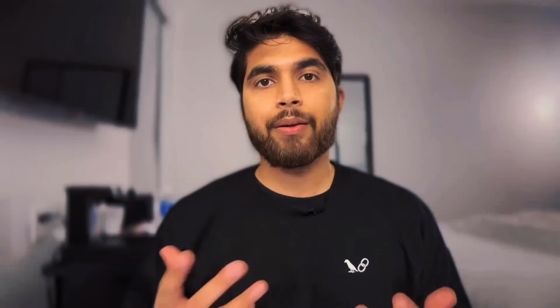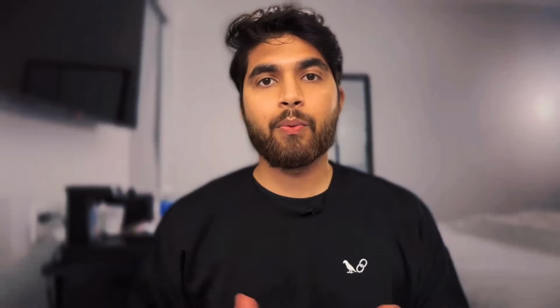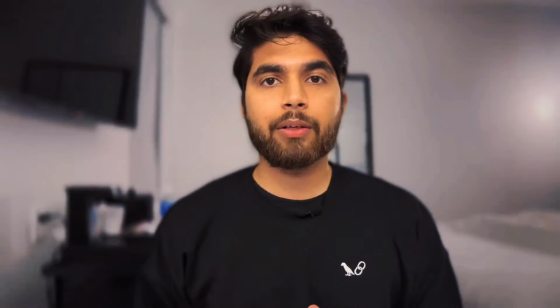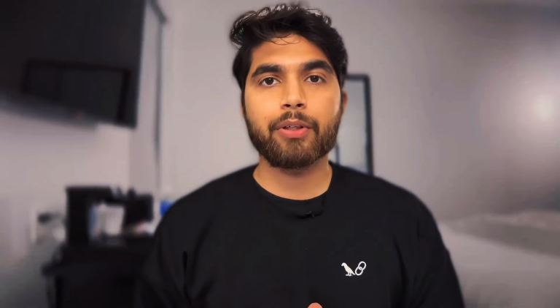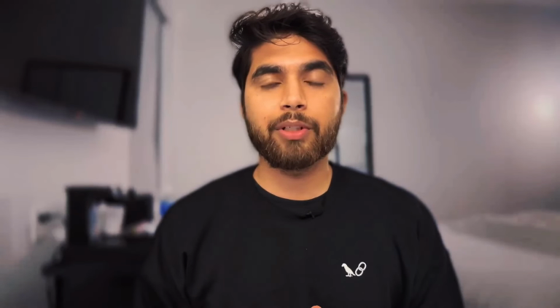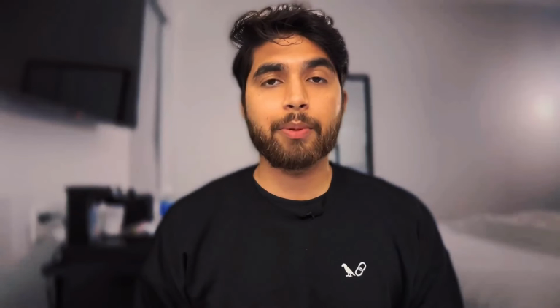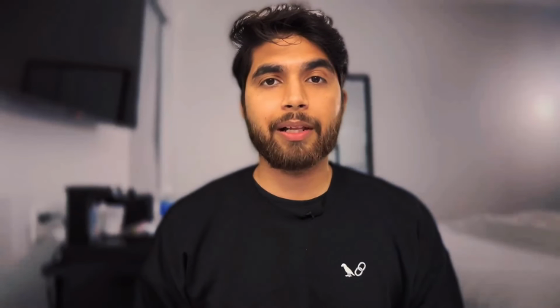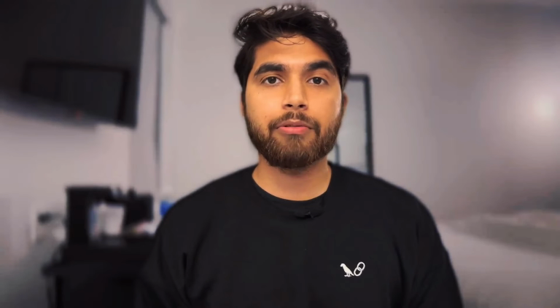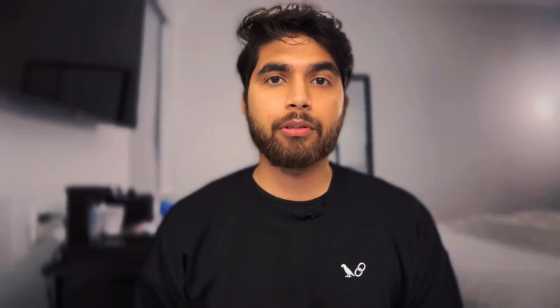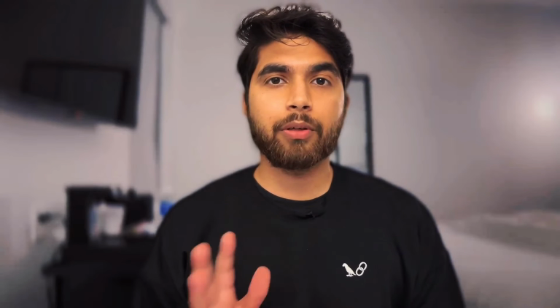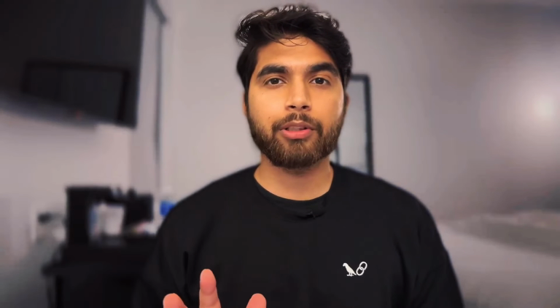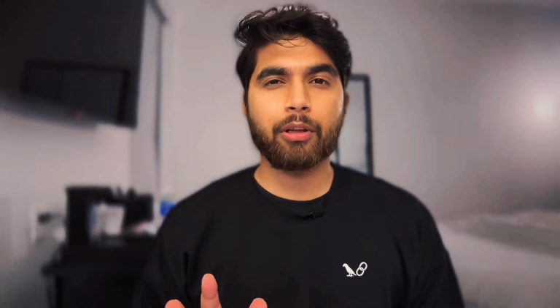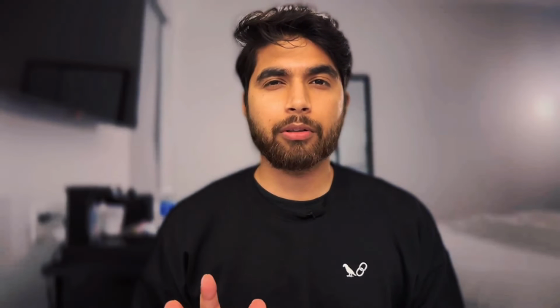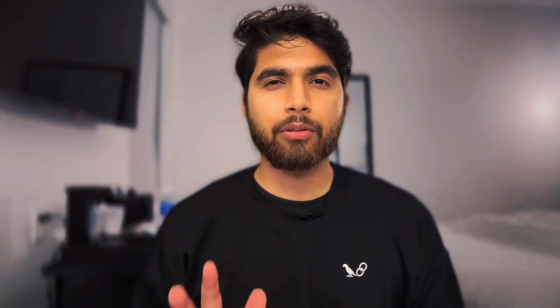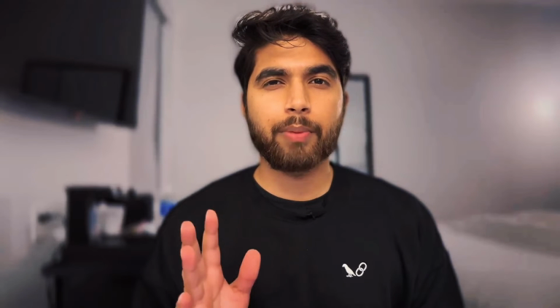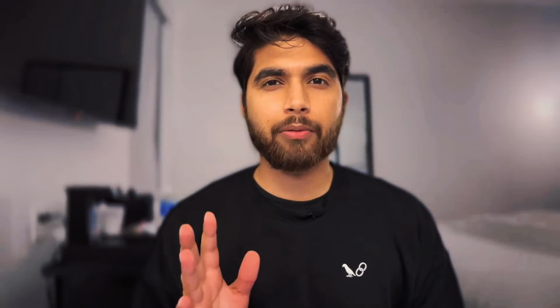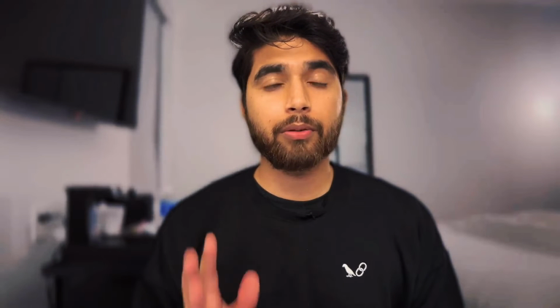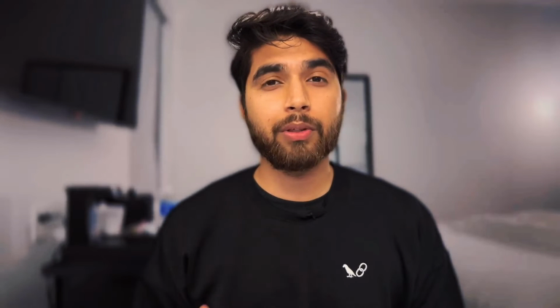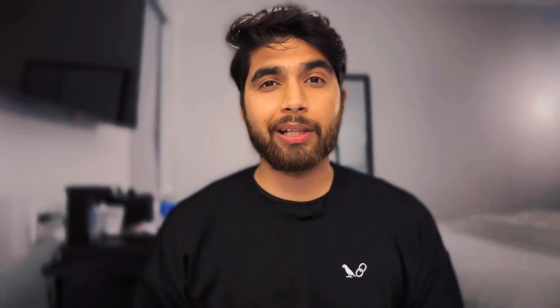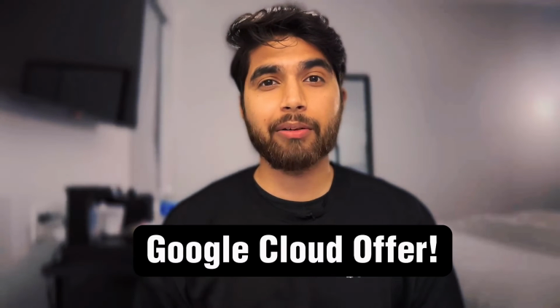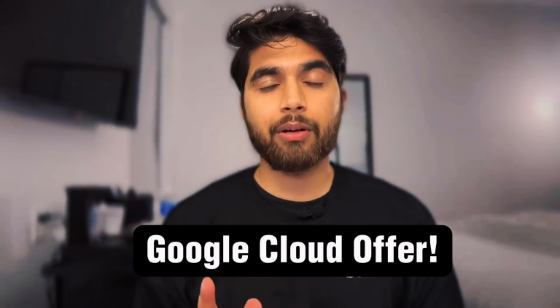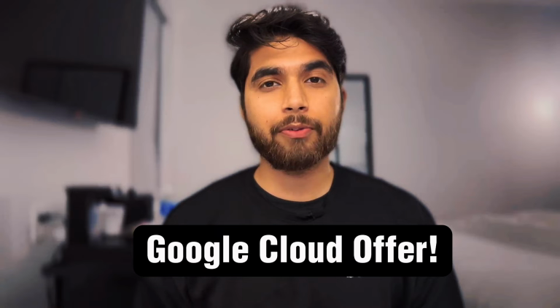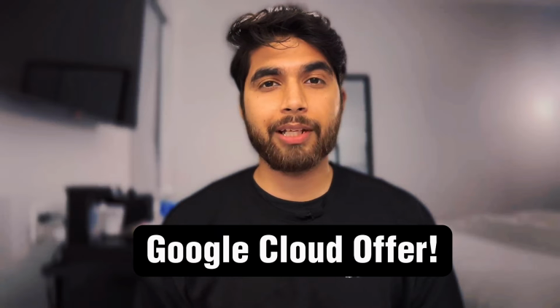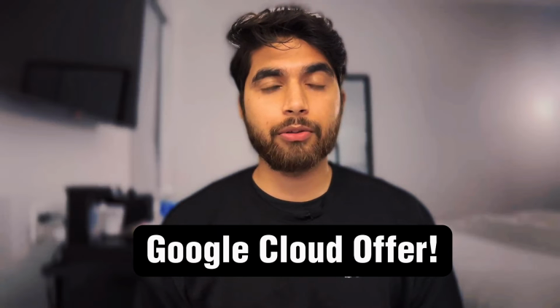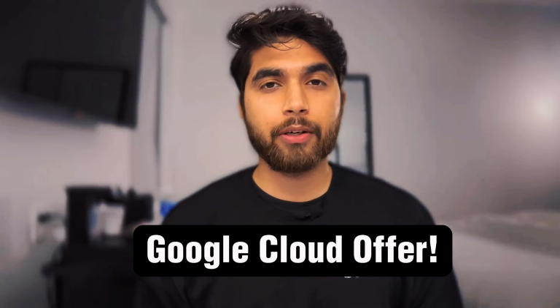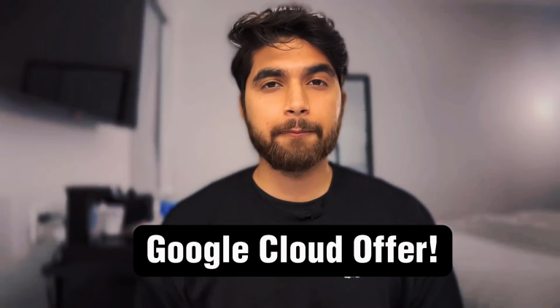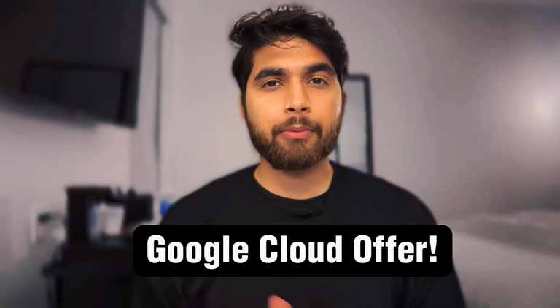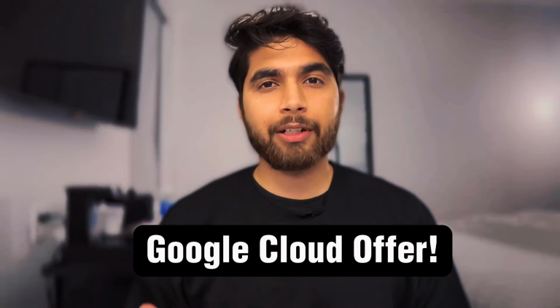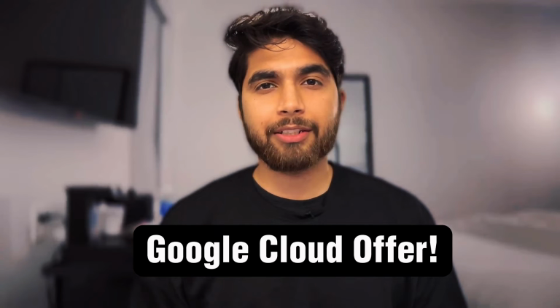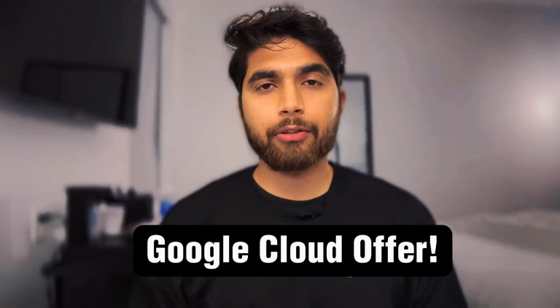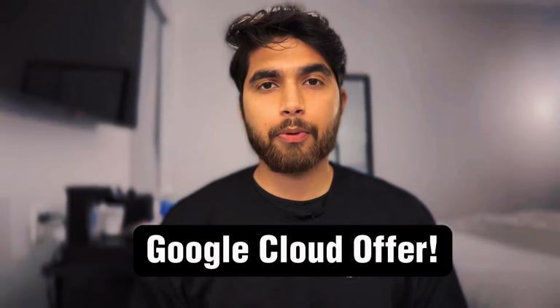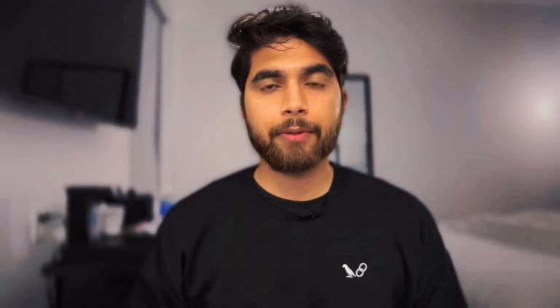Hey, welcome to Rishabin Cloud. Today I wanted to talk to you about a Google Cloud offer that's going on, so I'm gonna get straight to the point.